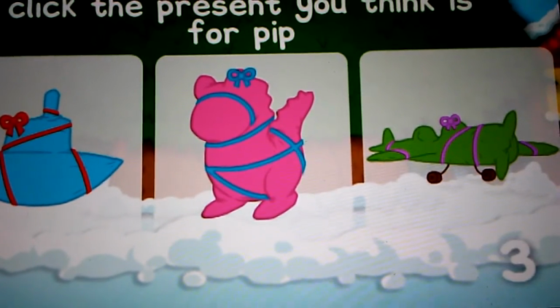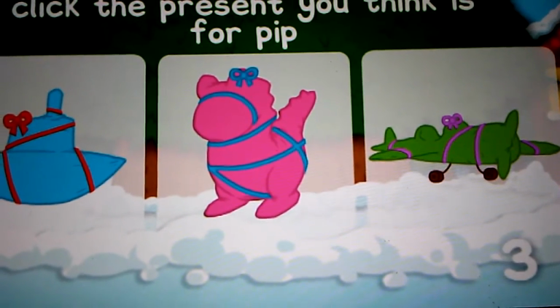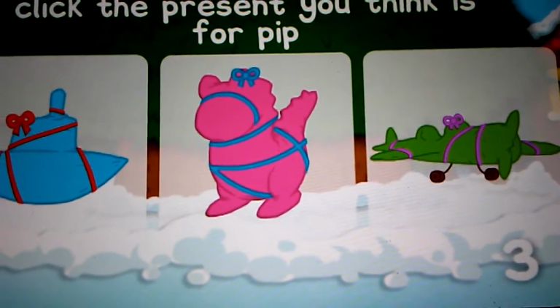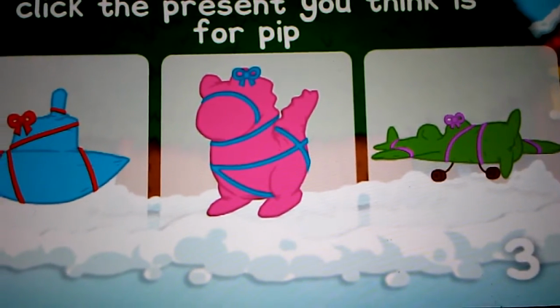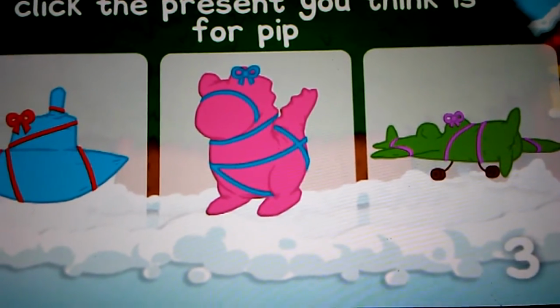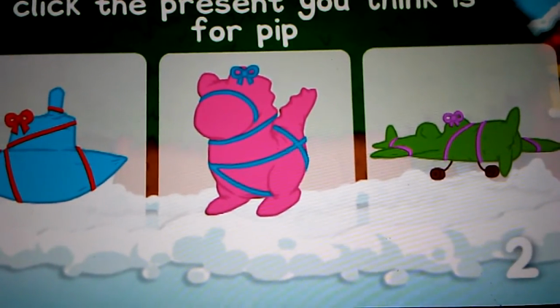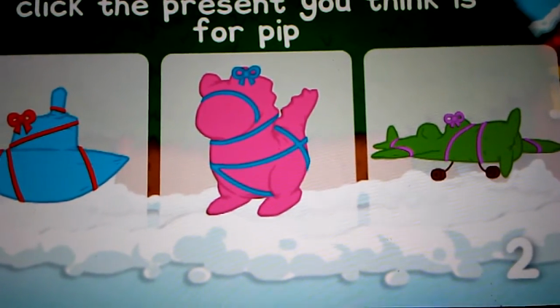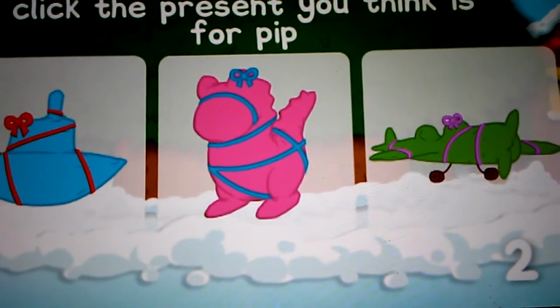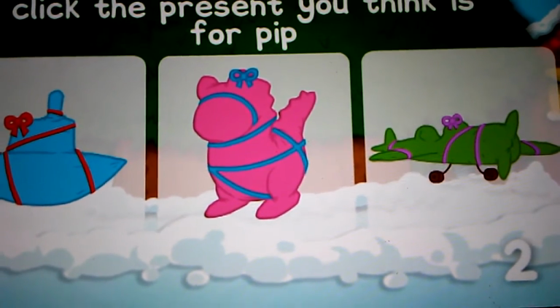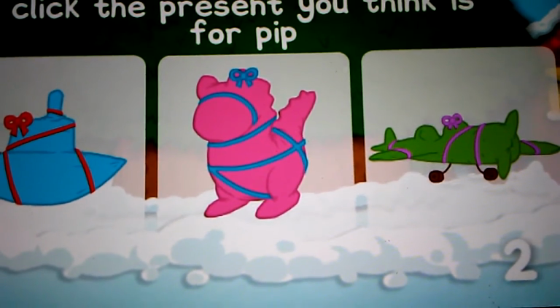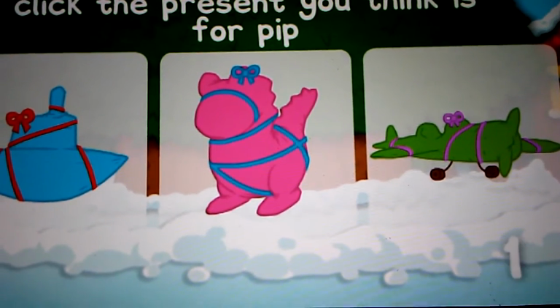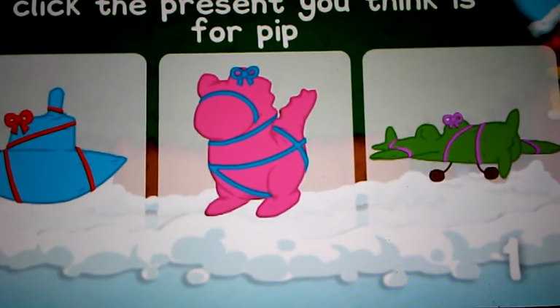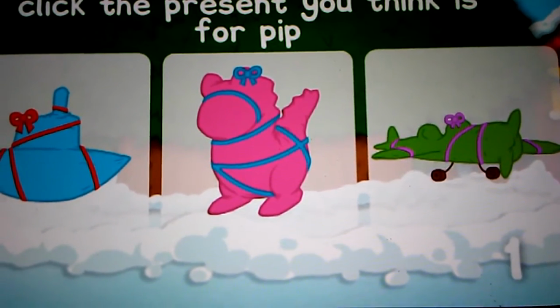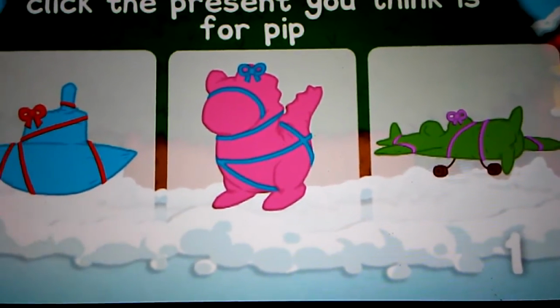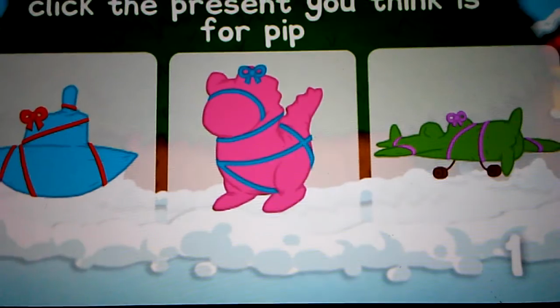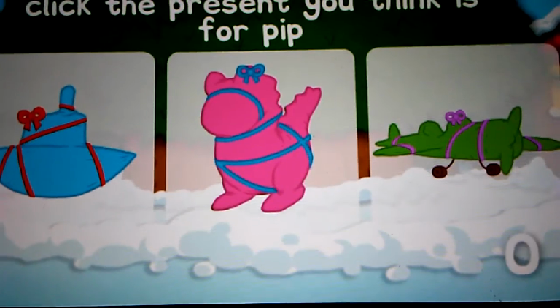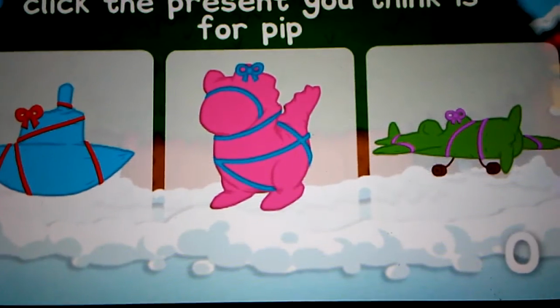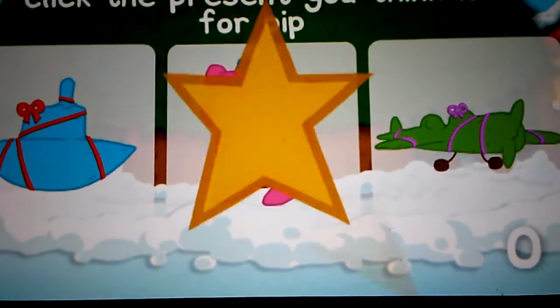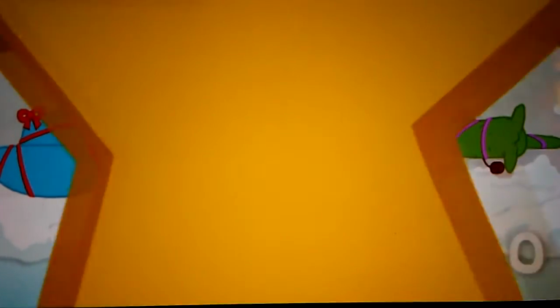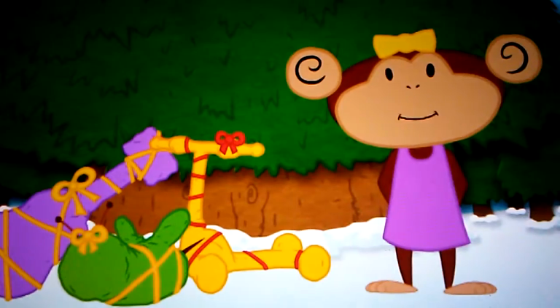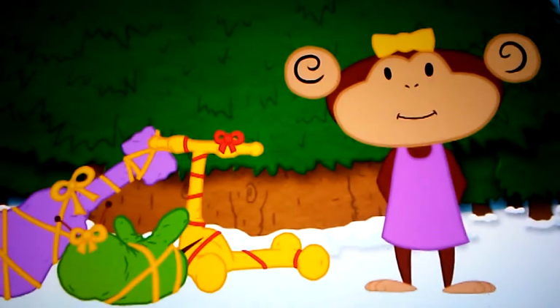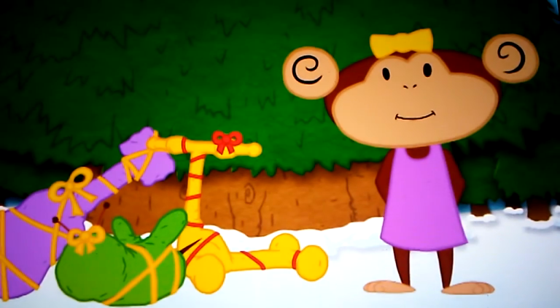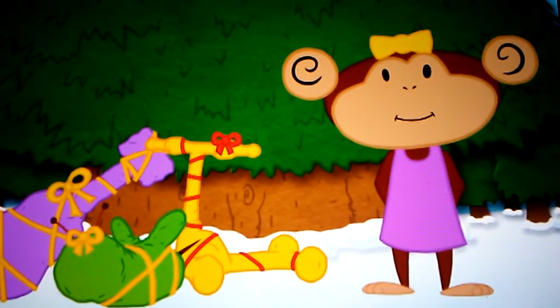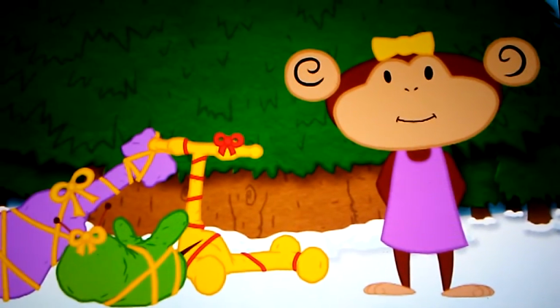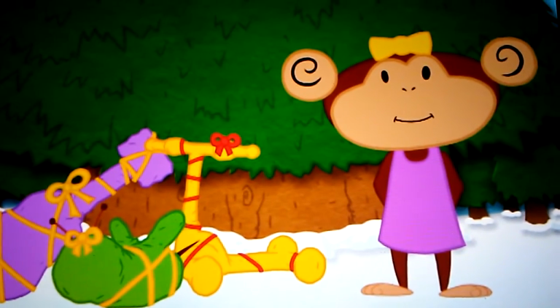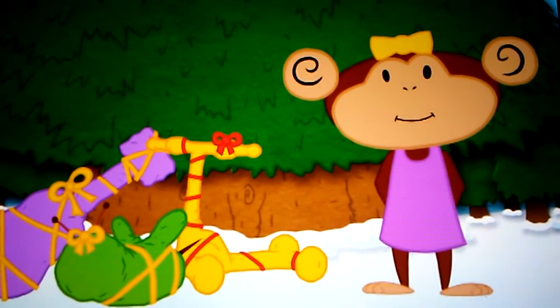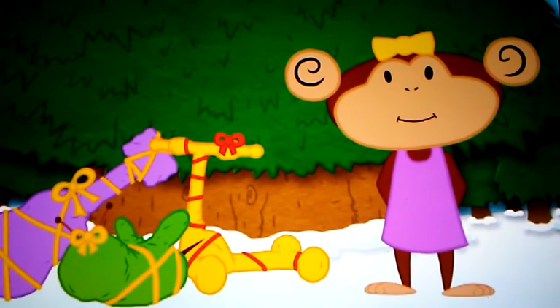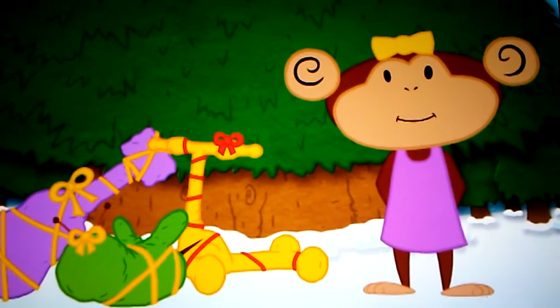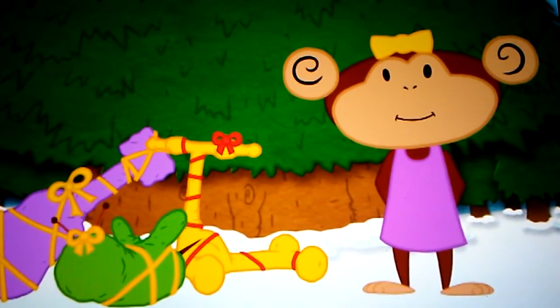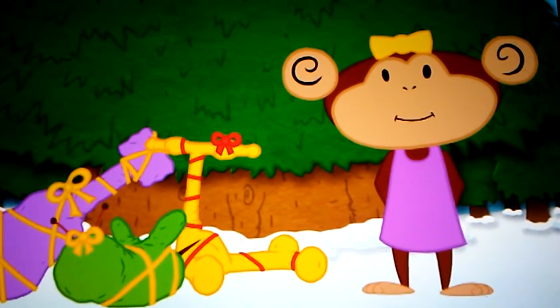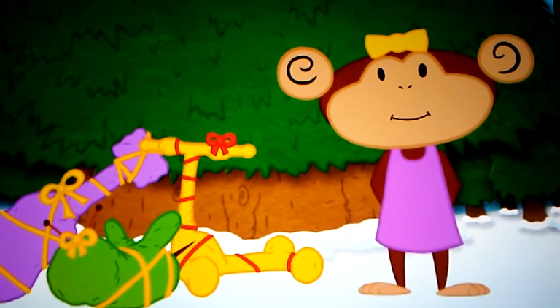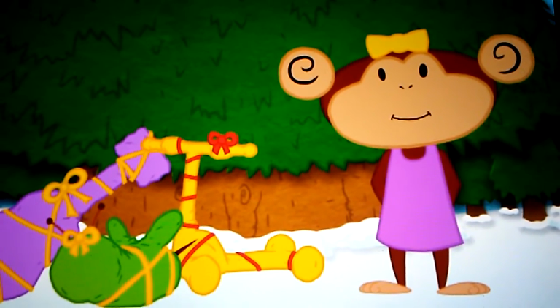Hurry, you're running out of time. Are you able to find the right present for Molly?